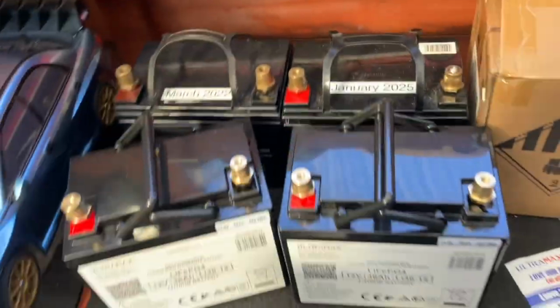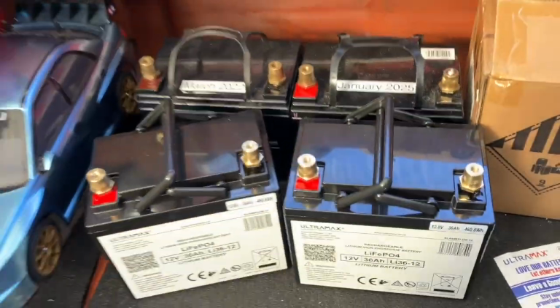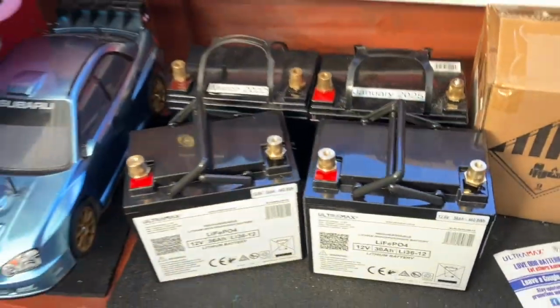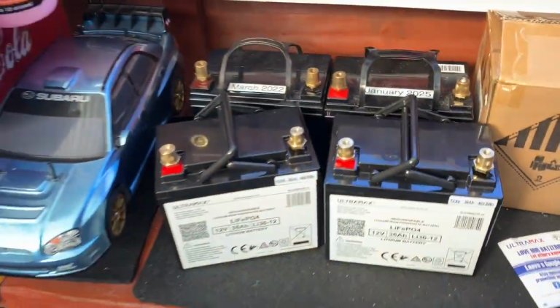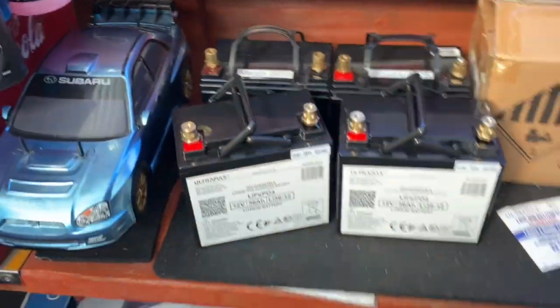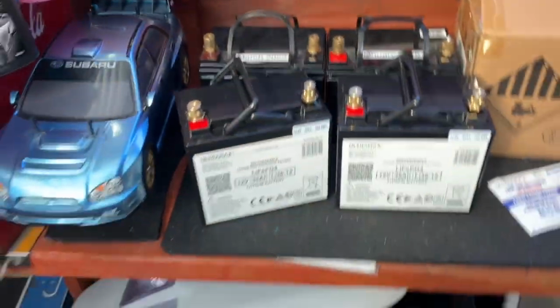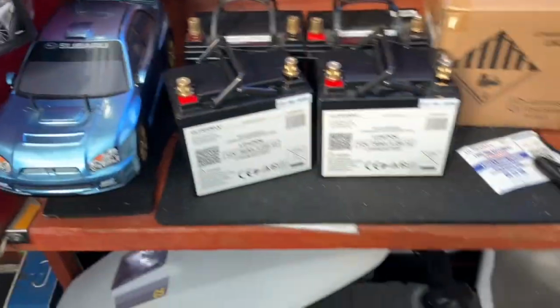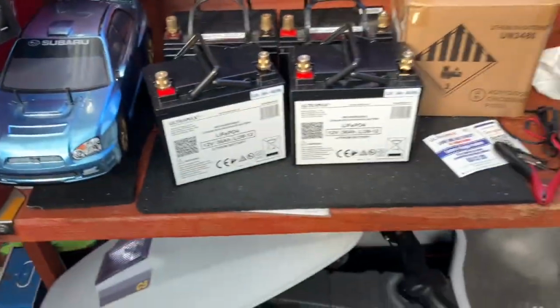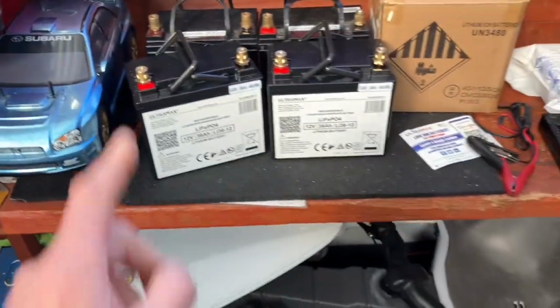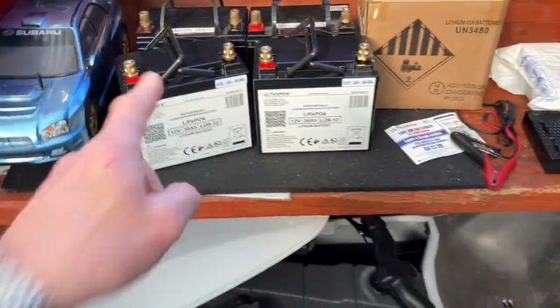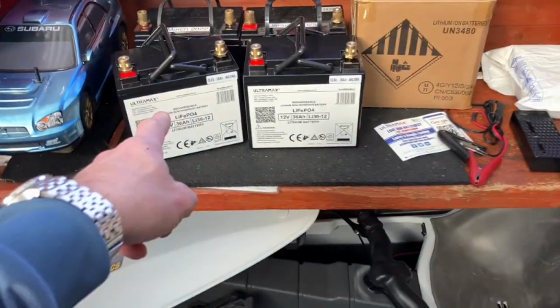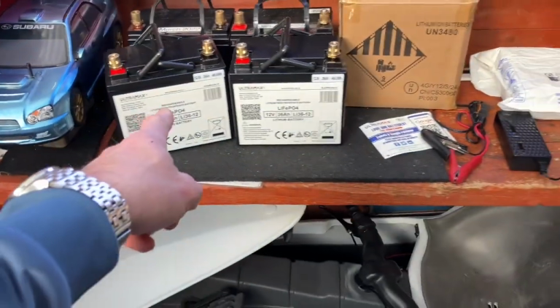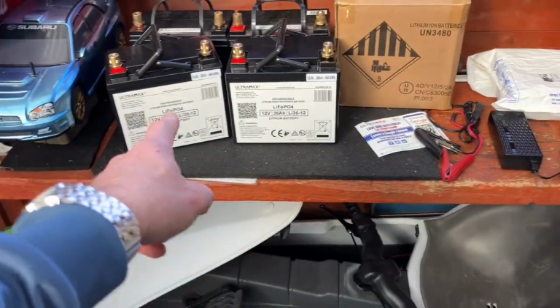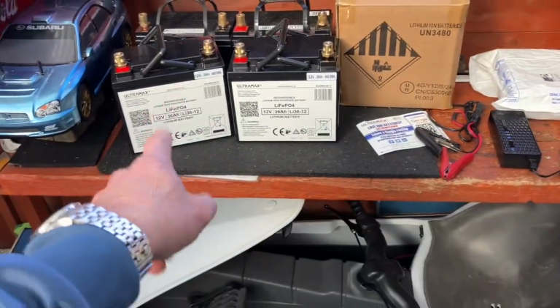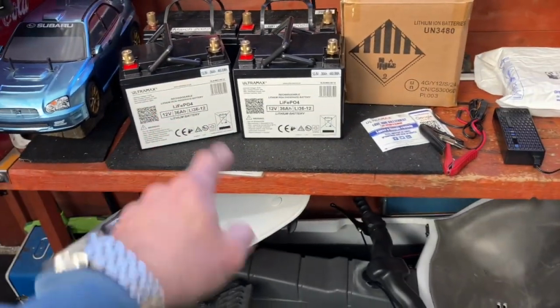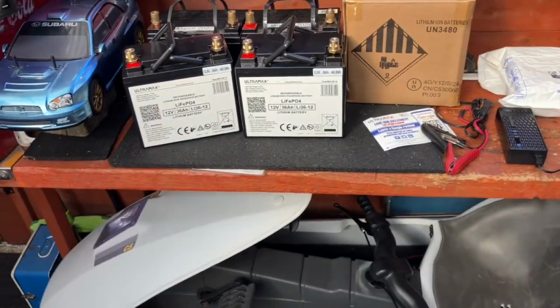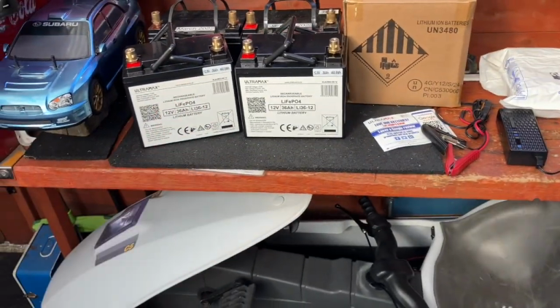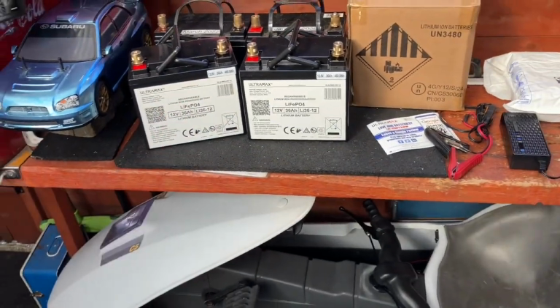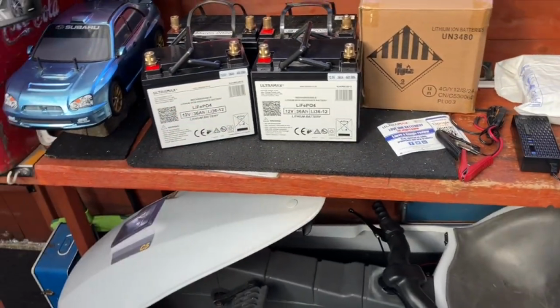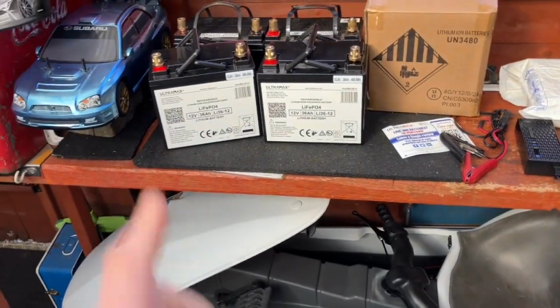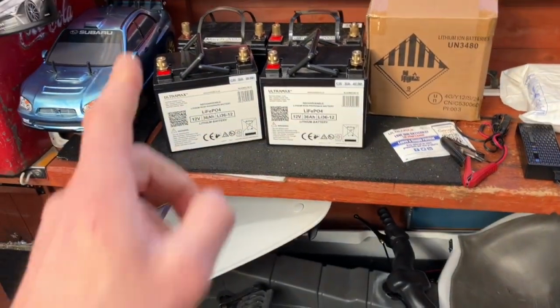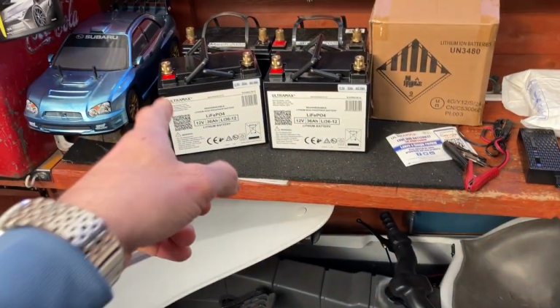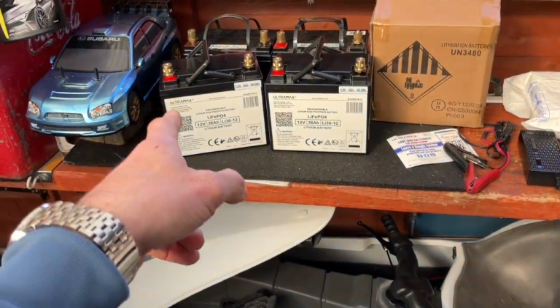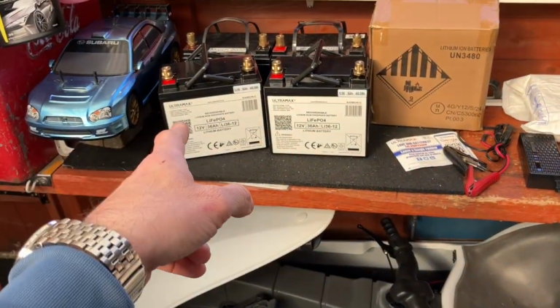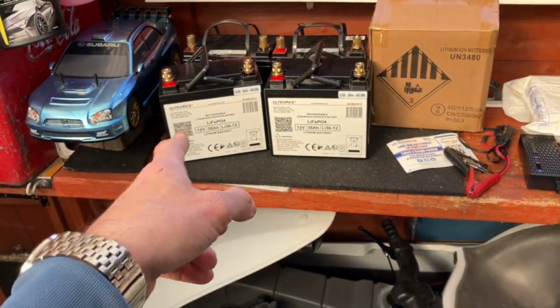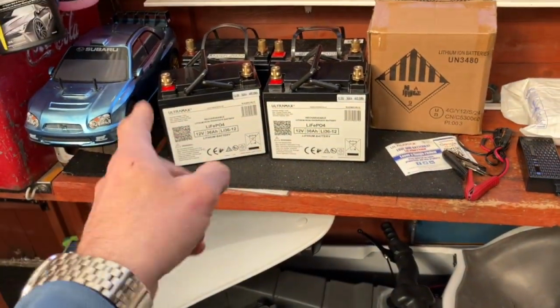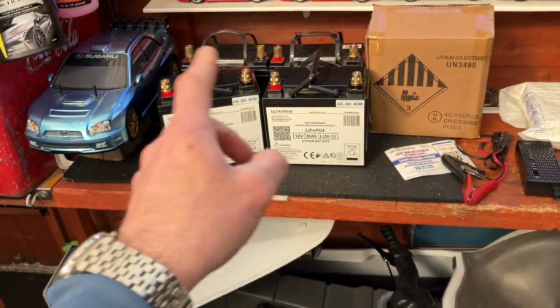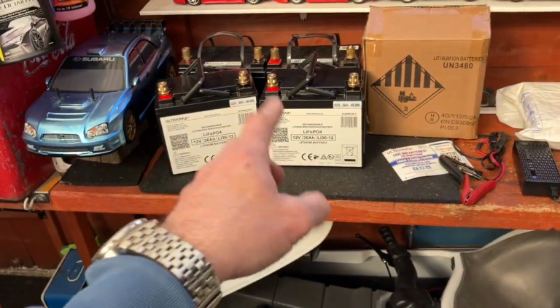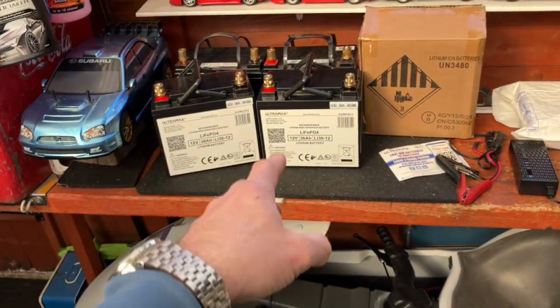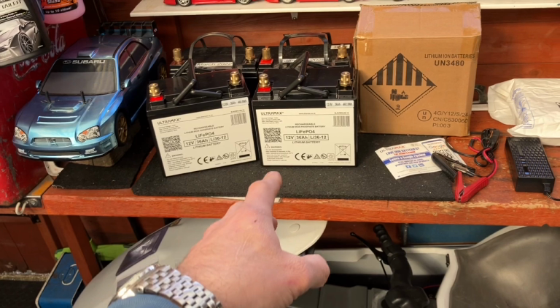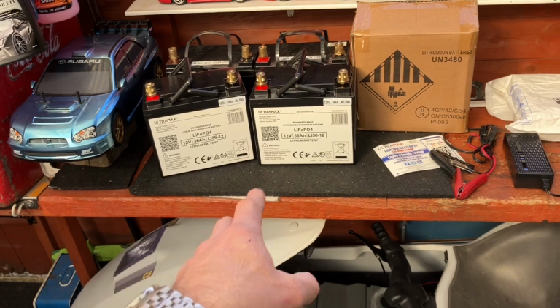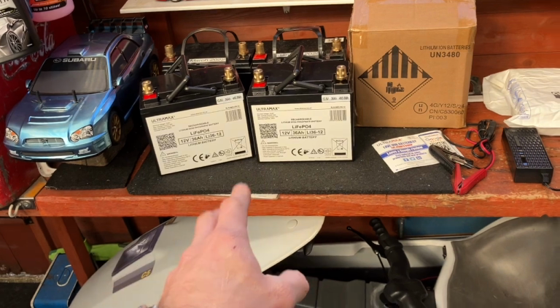It feels solid — solid. So I'm really, really pleased with that. I ordered on Monday and they literally arrived on Tuesday.